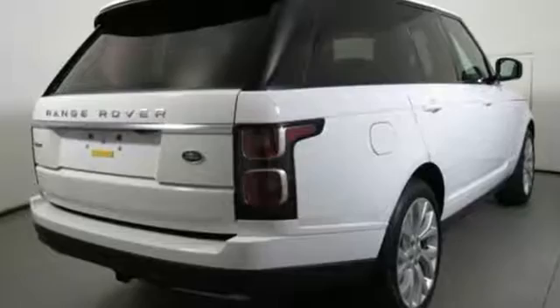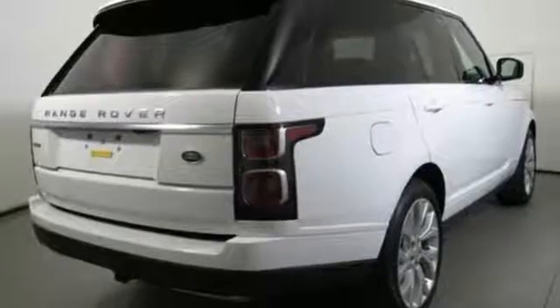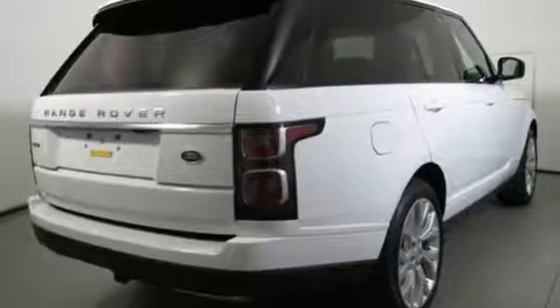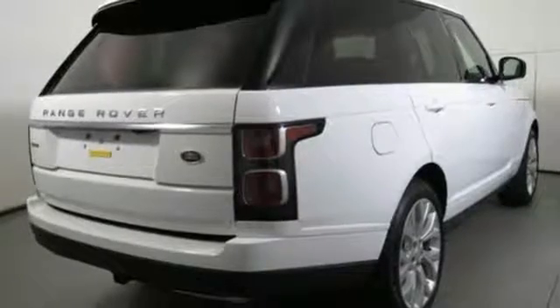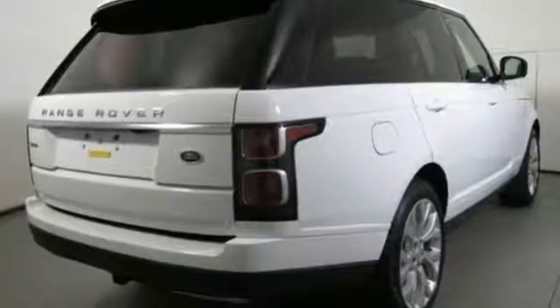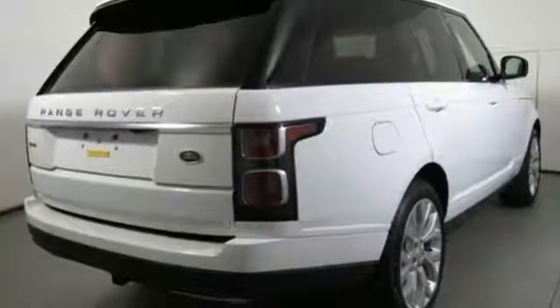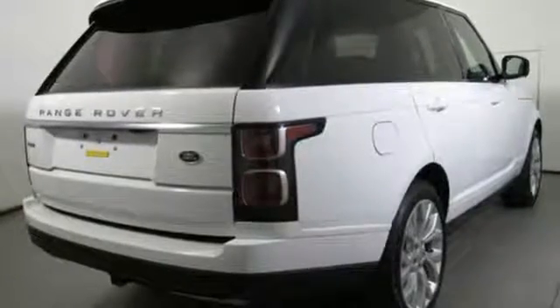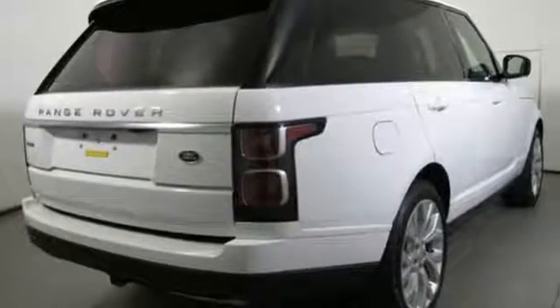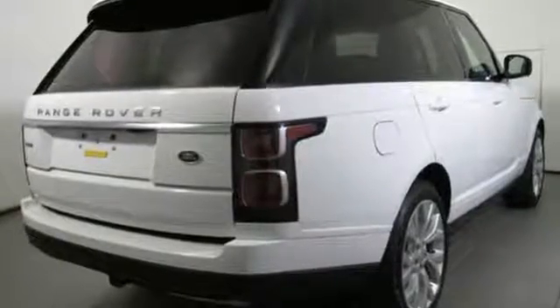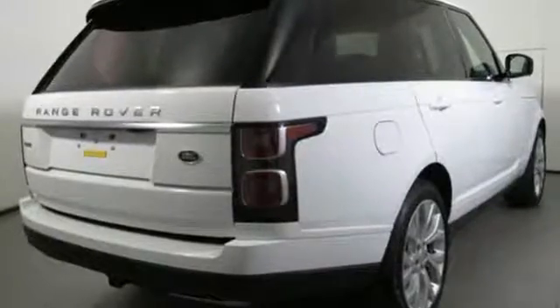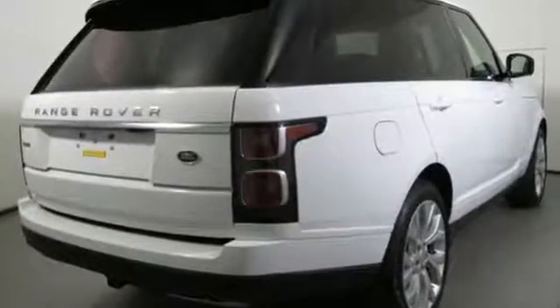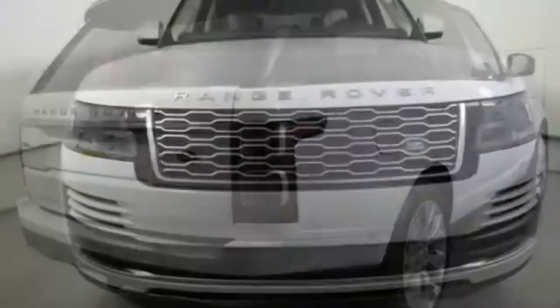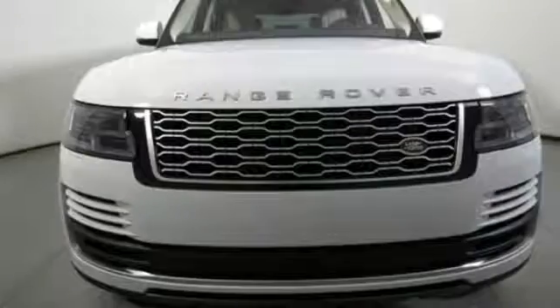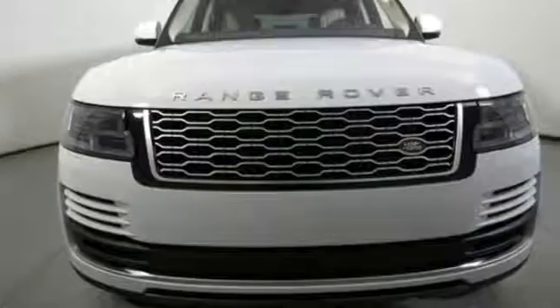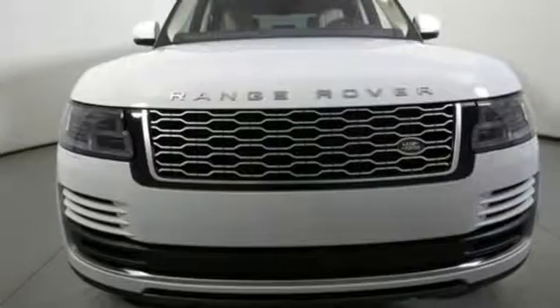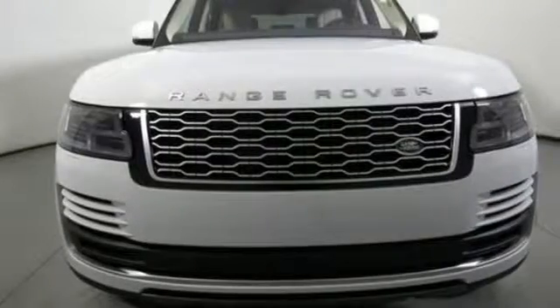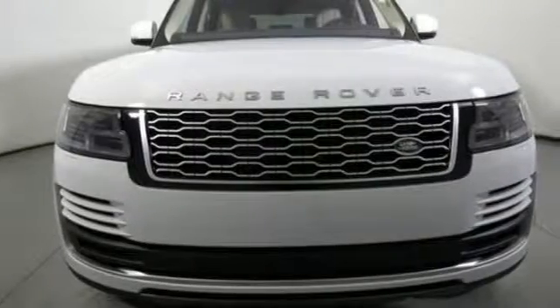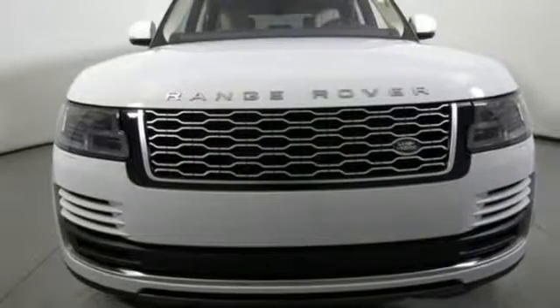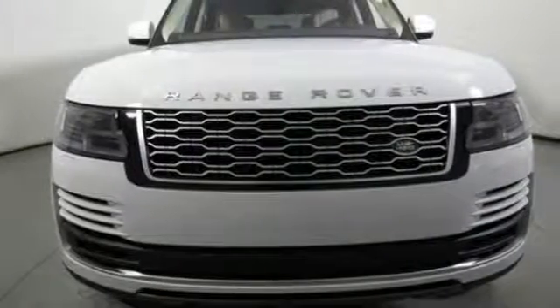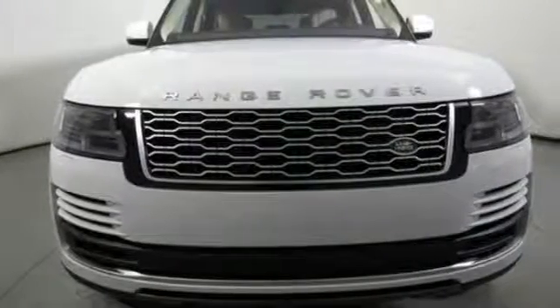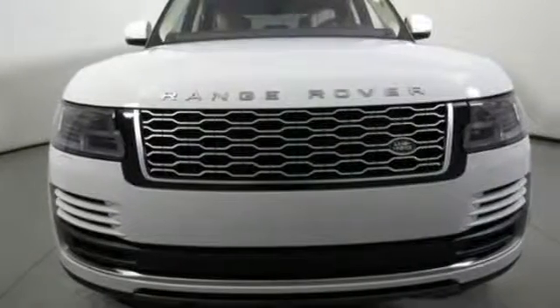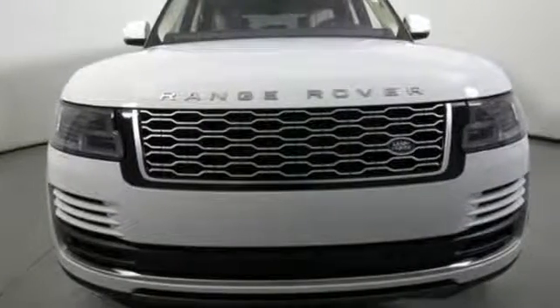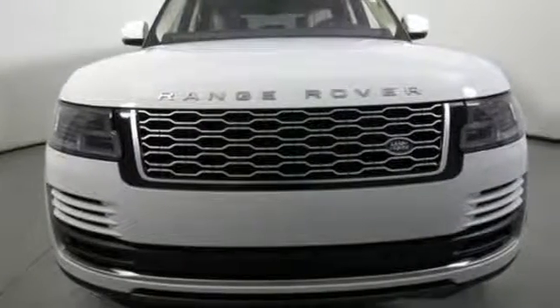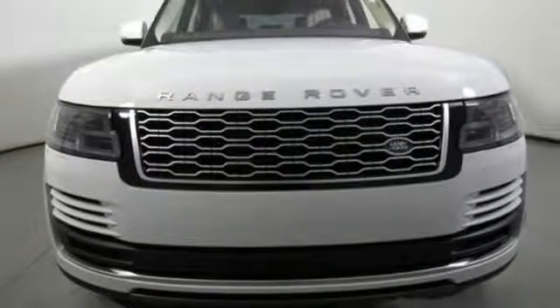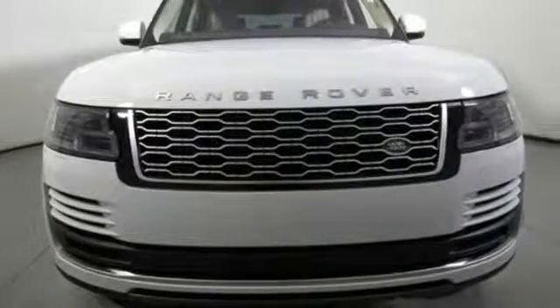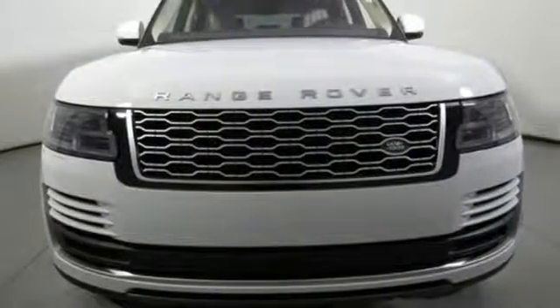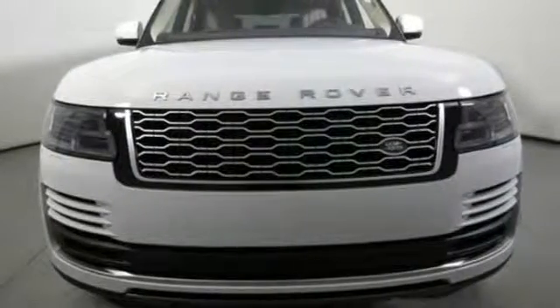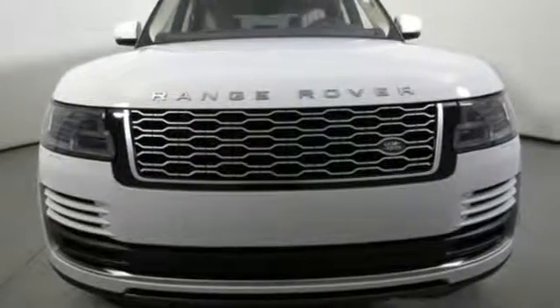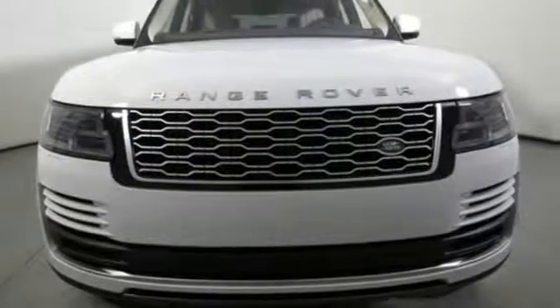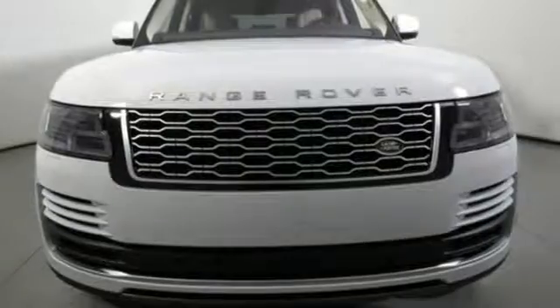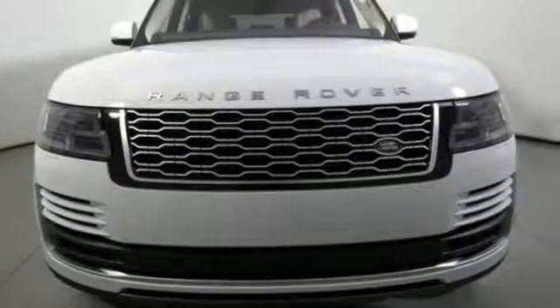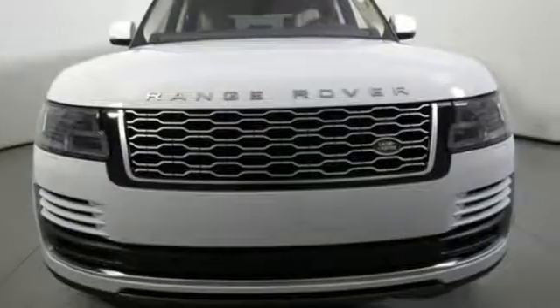Land Rover — versatility and capability on every adventure. See it for yourself when you take it for a test drive.